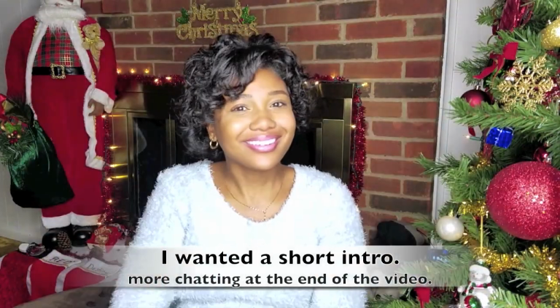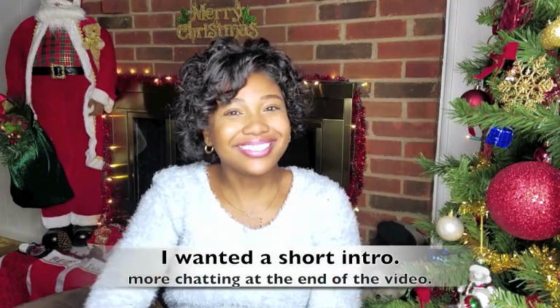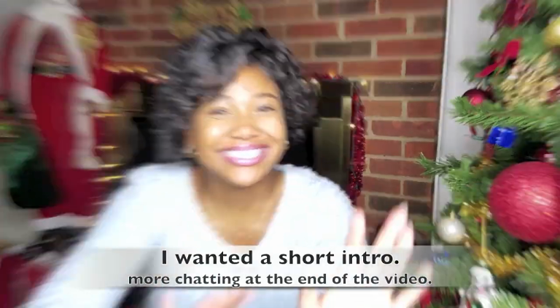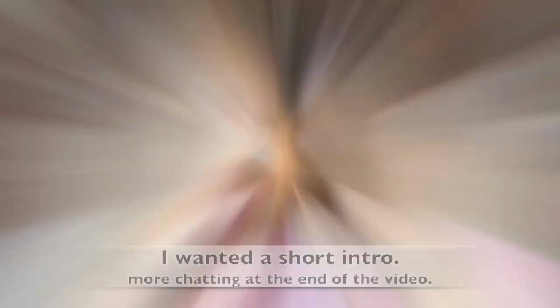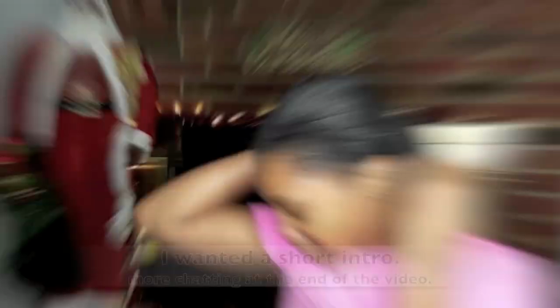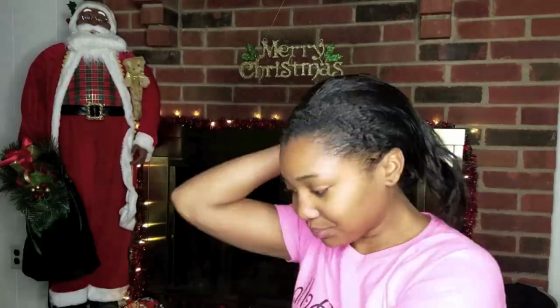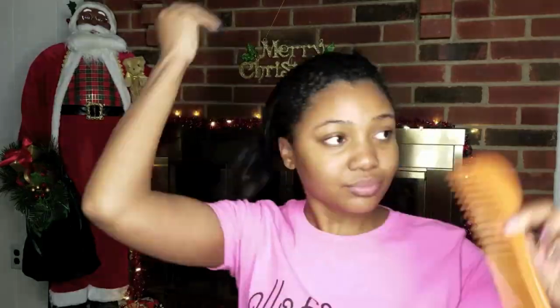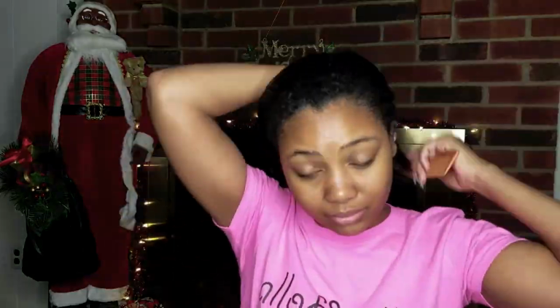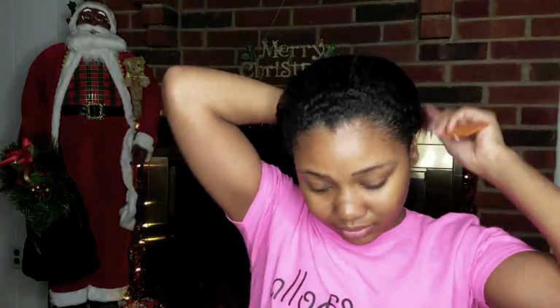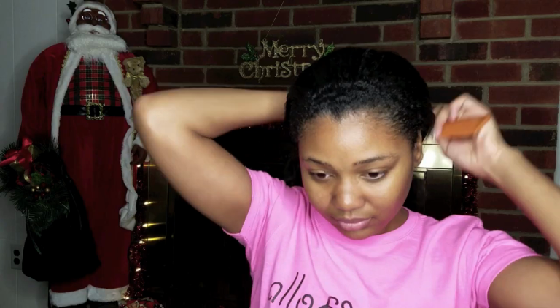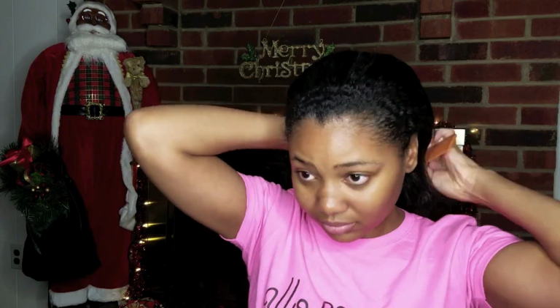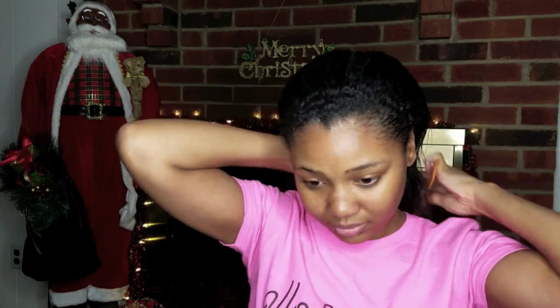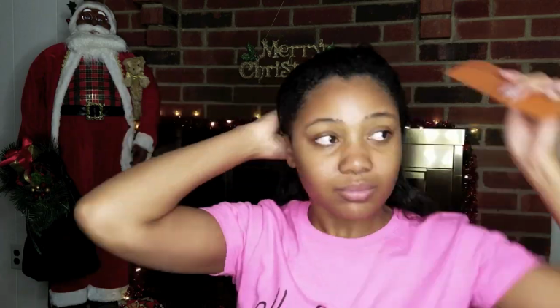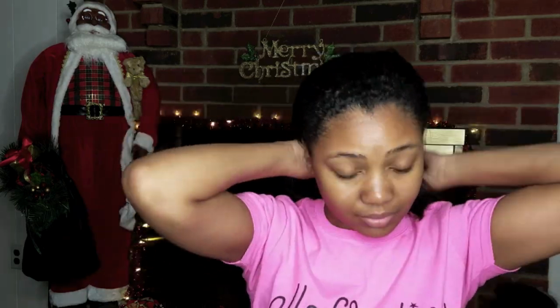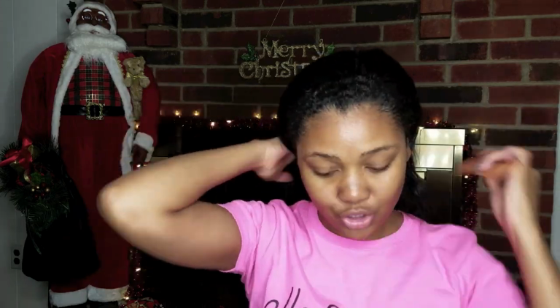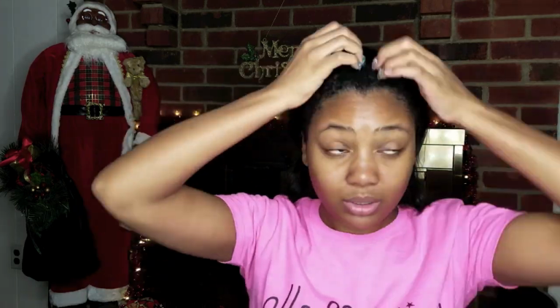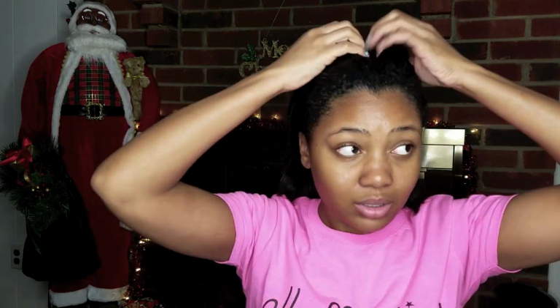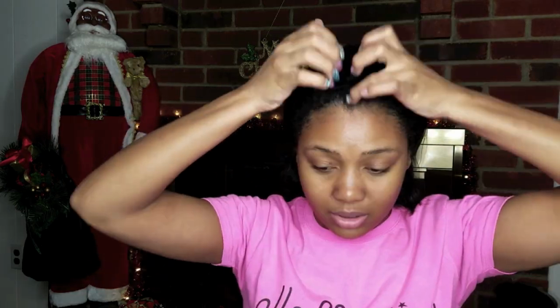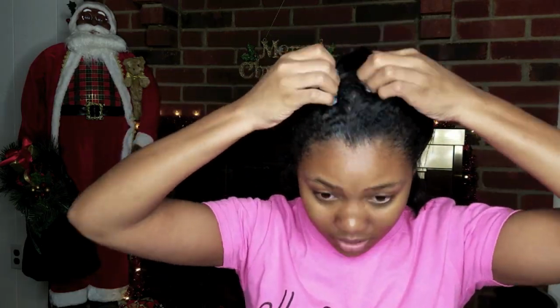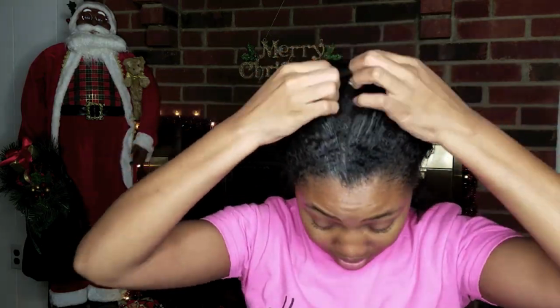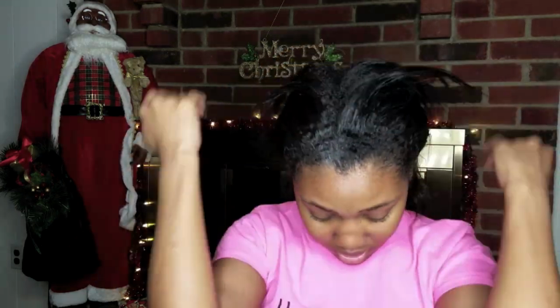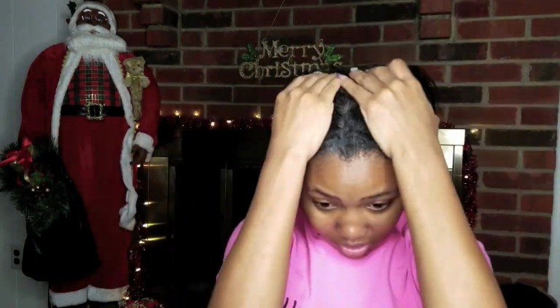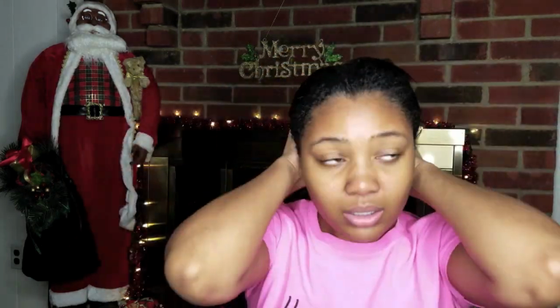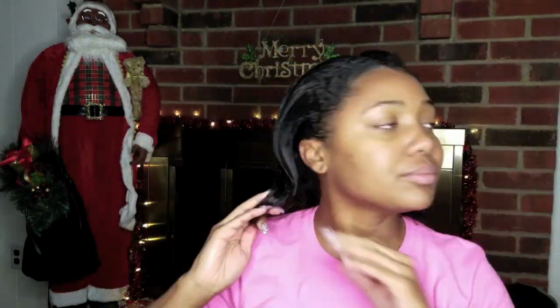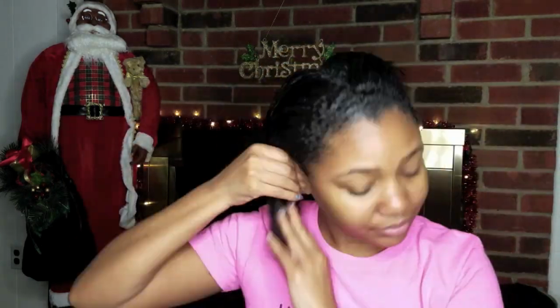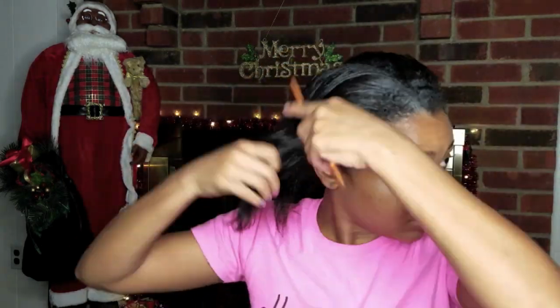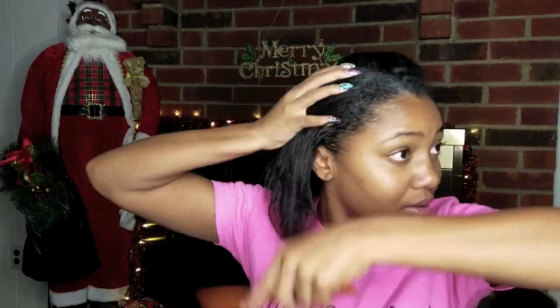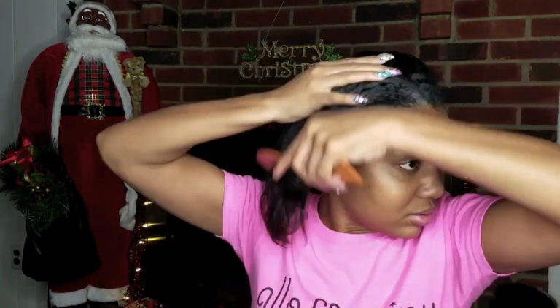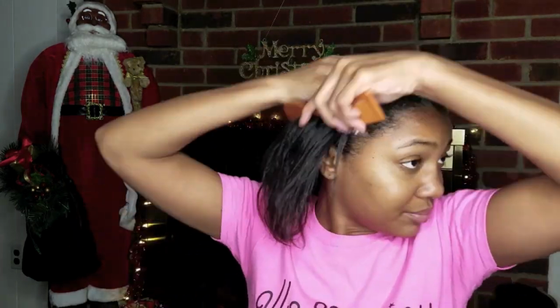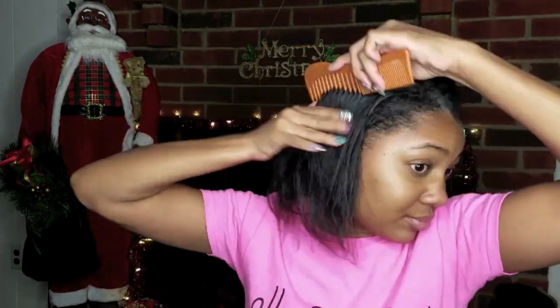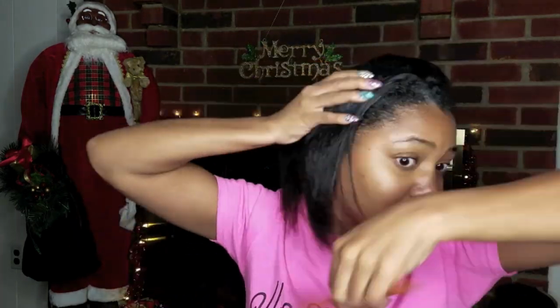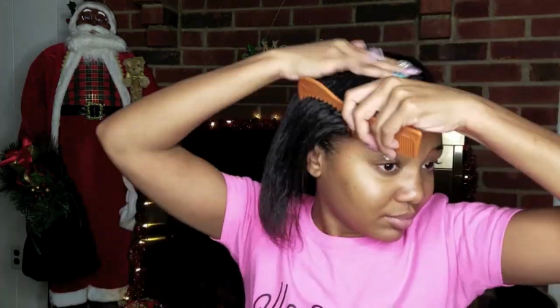I'm starting off with about a week-old hair and I'm just going to start out by combing out my hair really quickly.